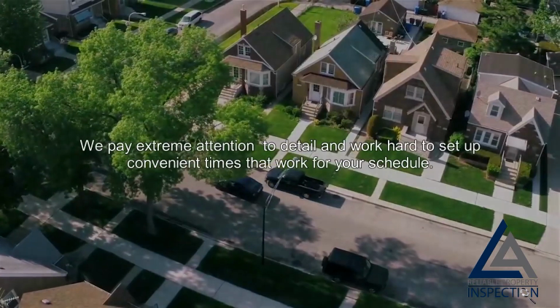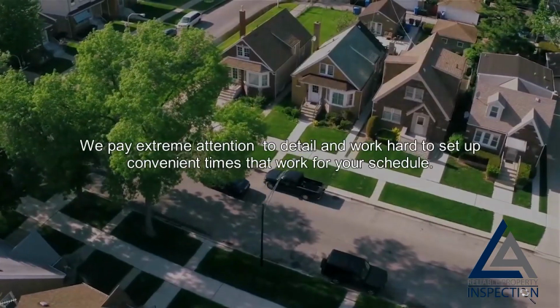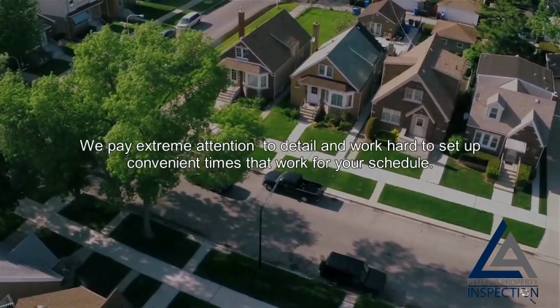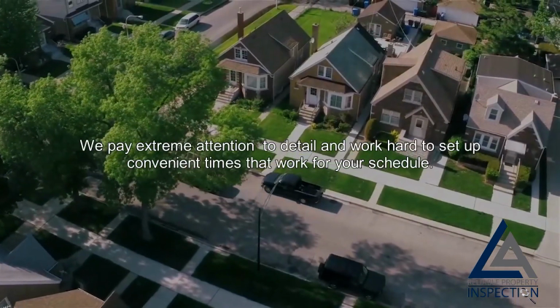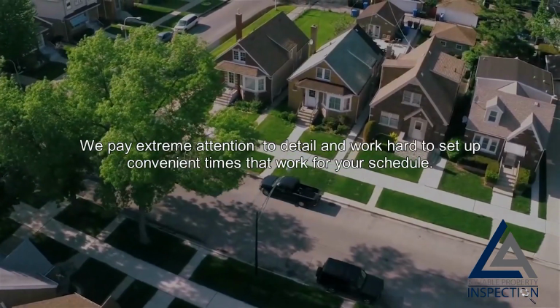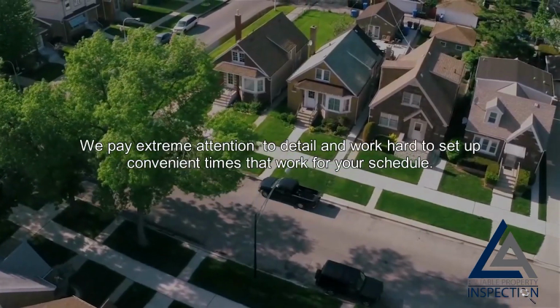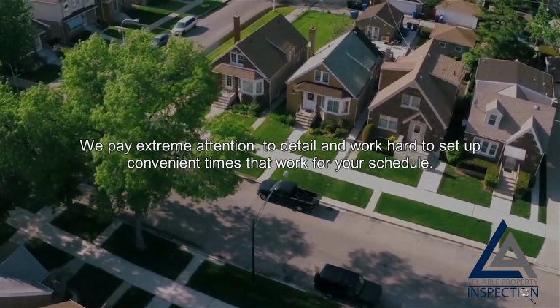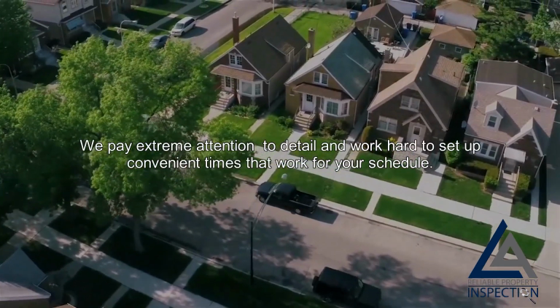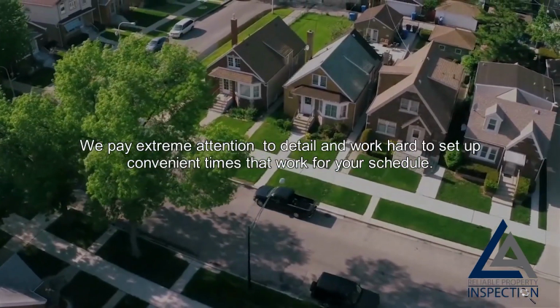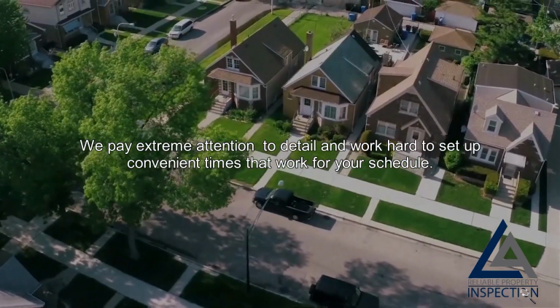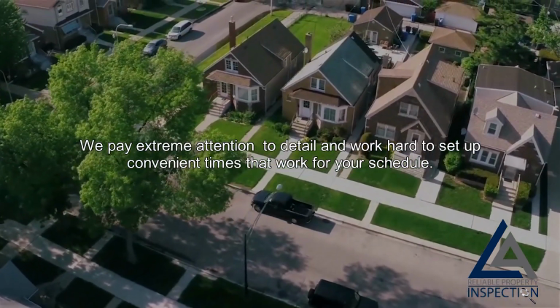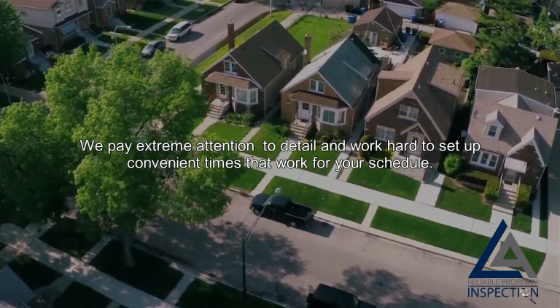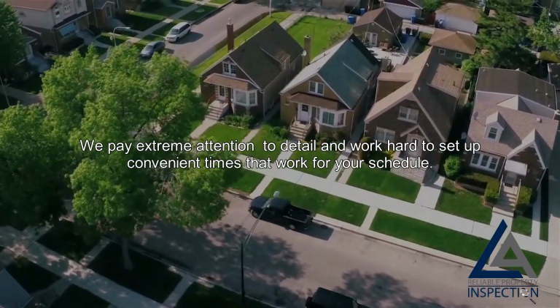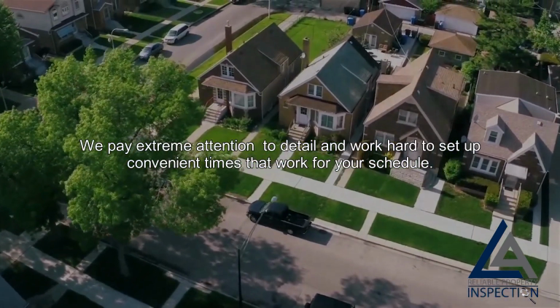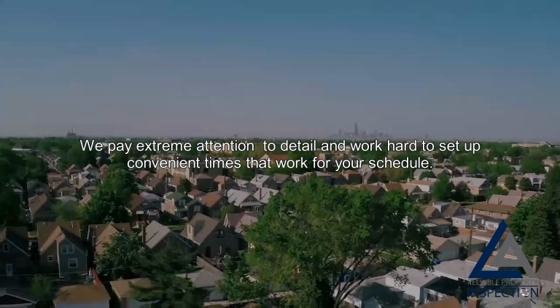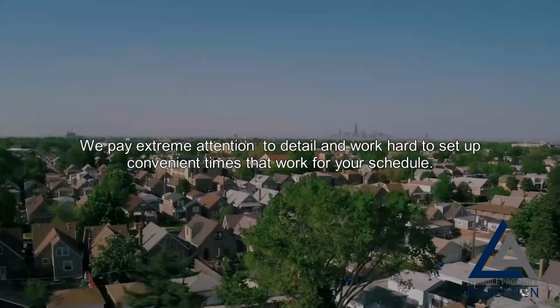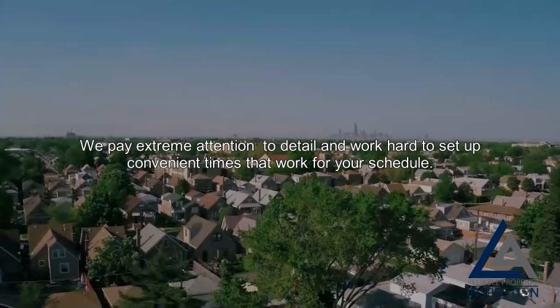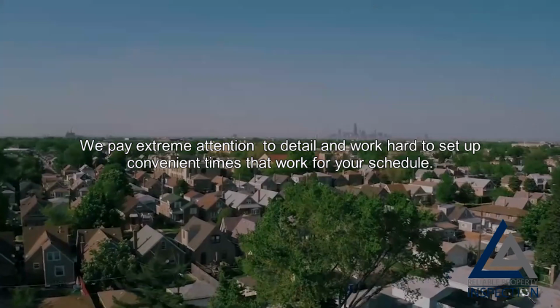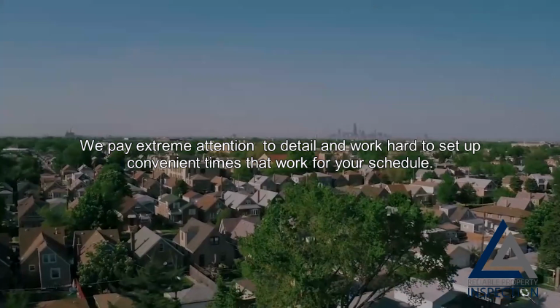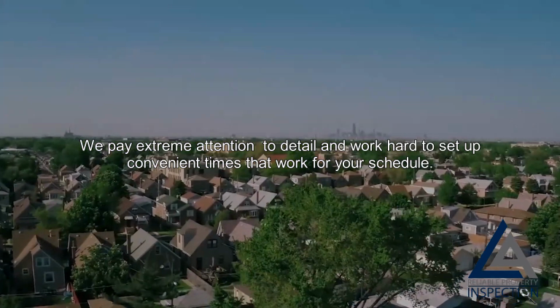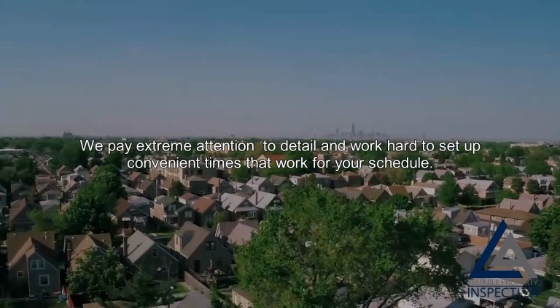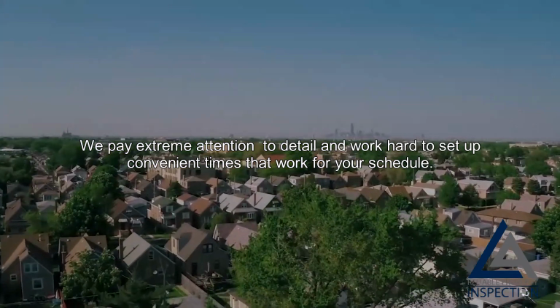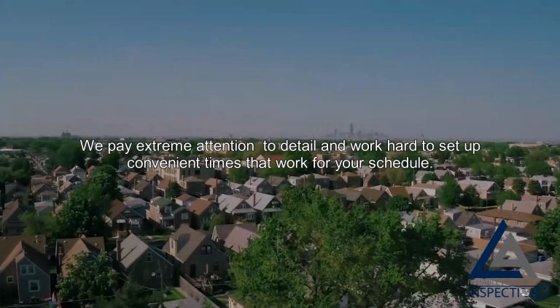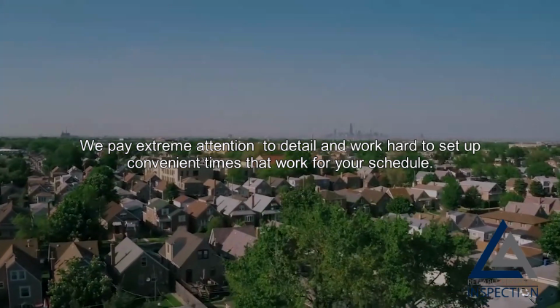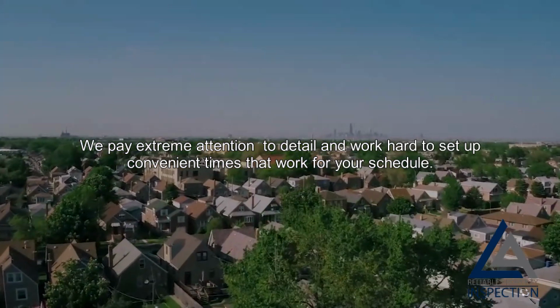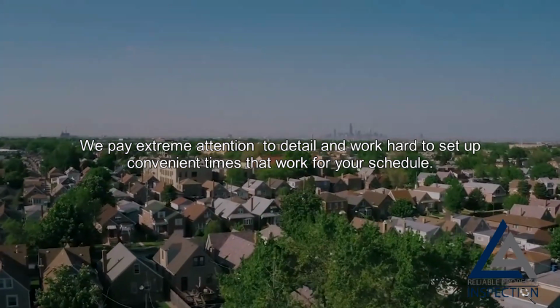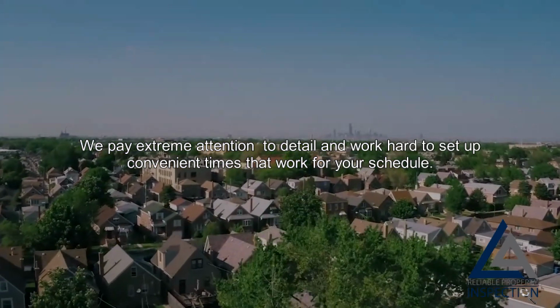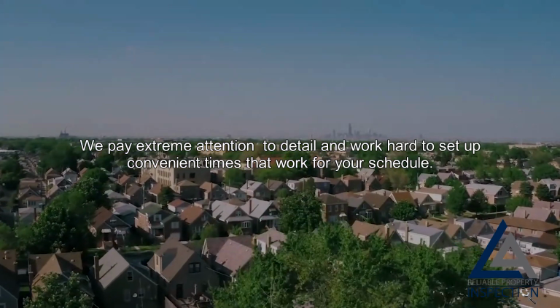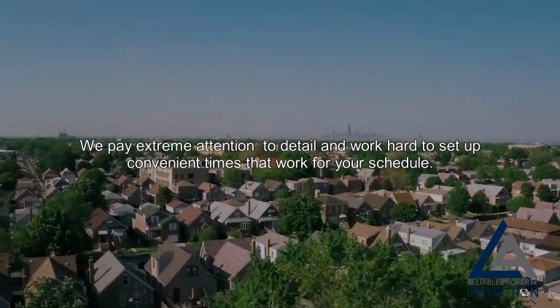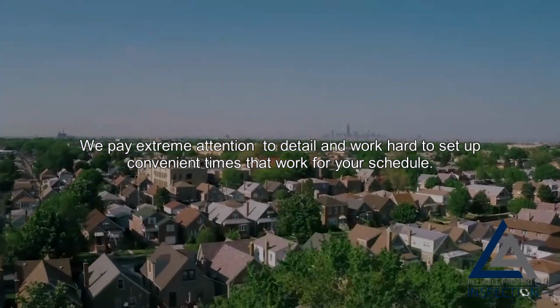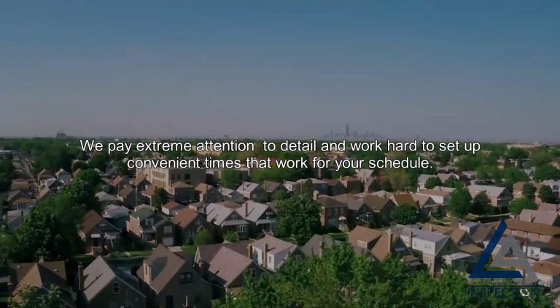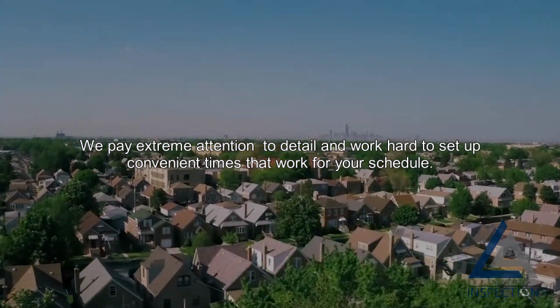We pay extreme attention to detail, and work hard to set up convenient times that work with your schedule.